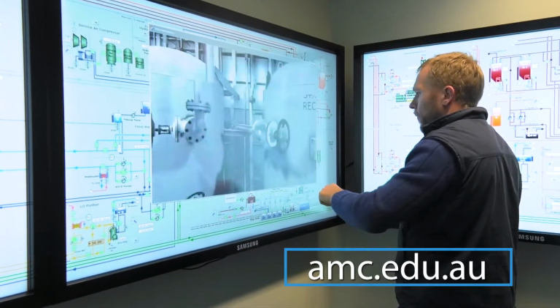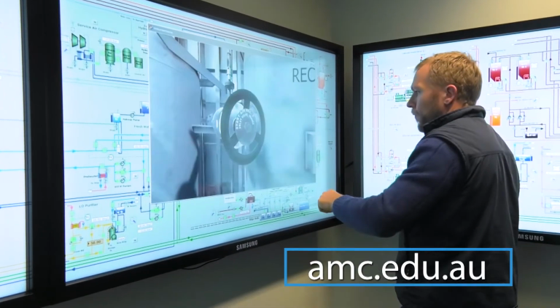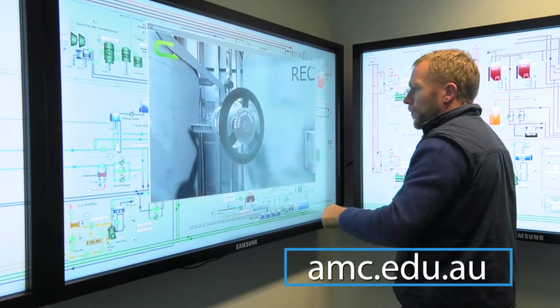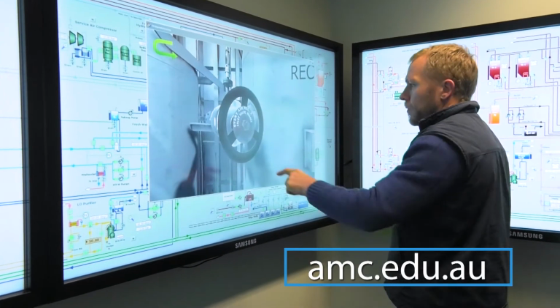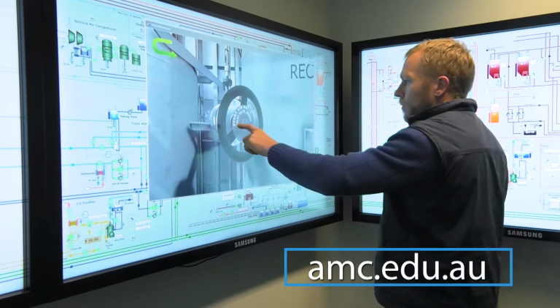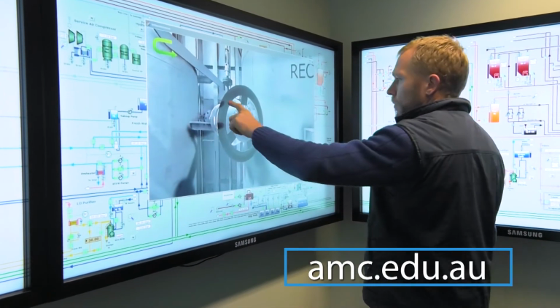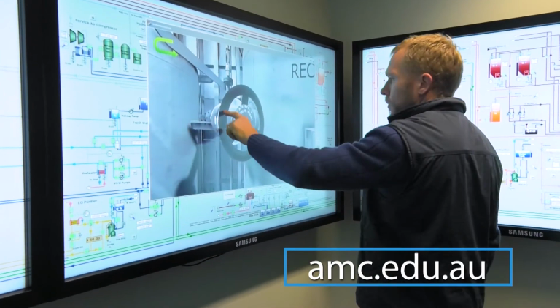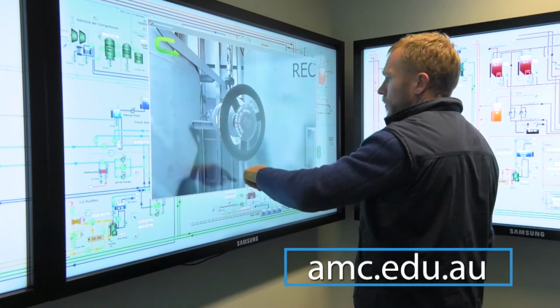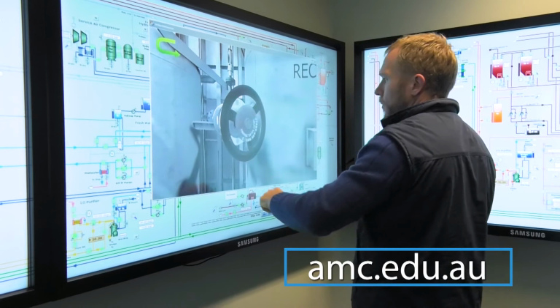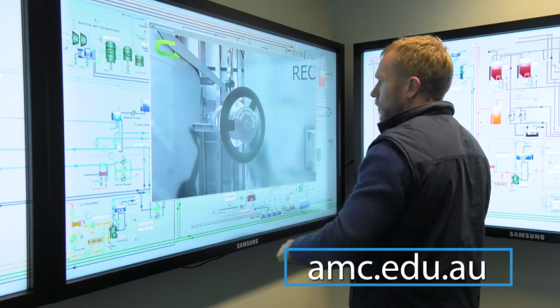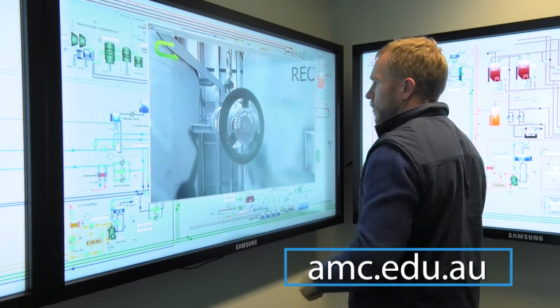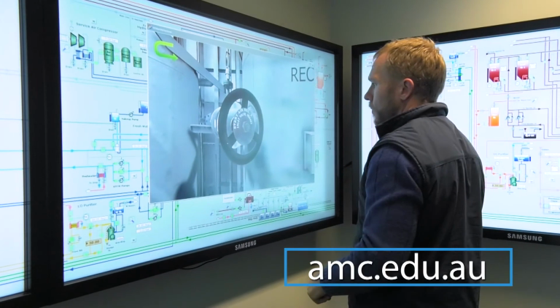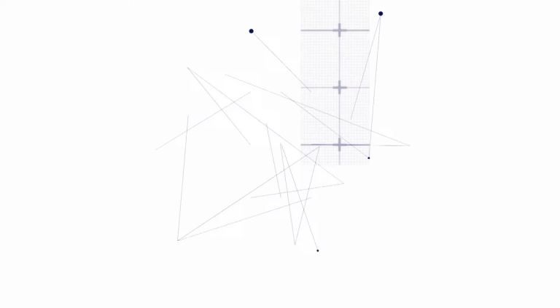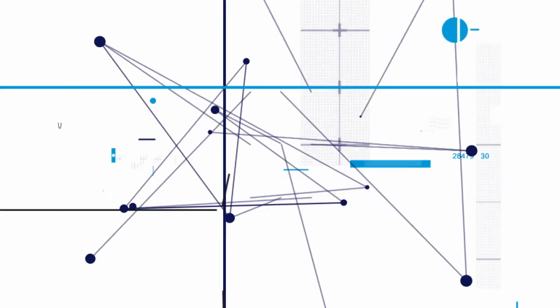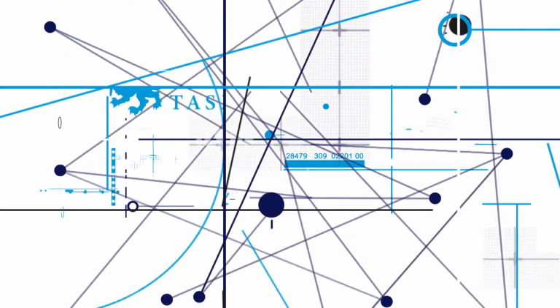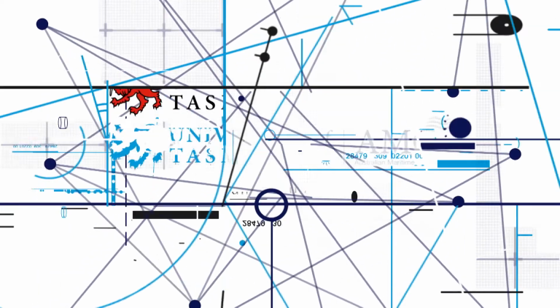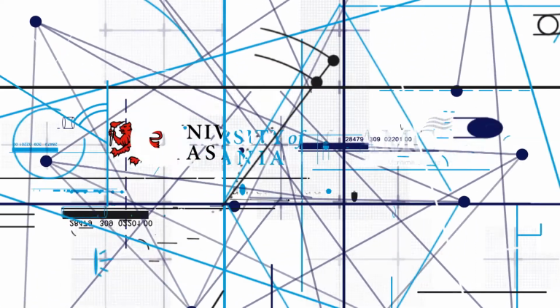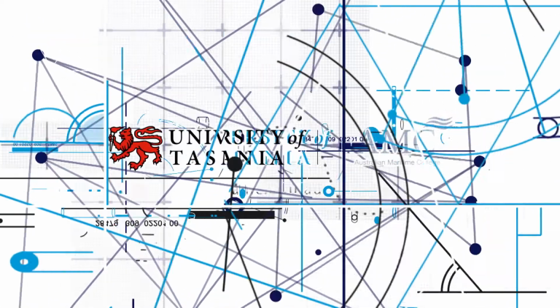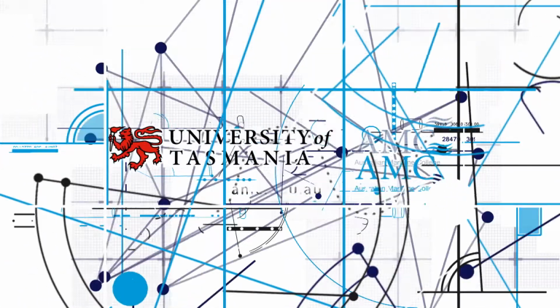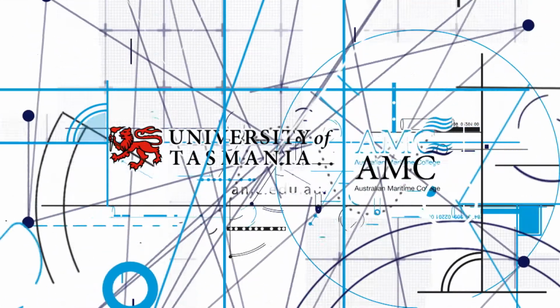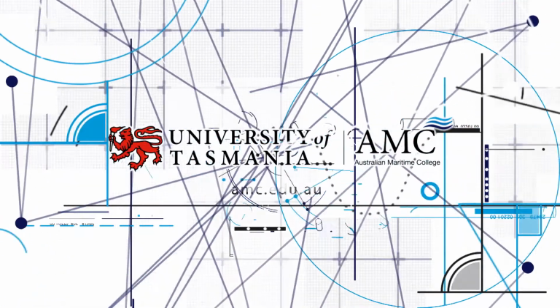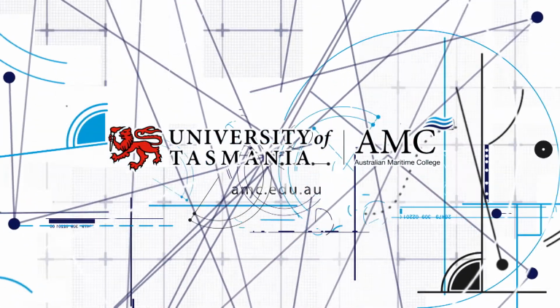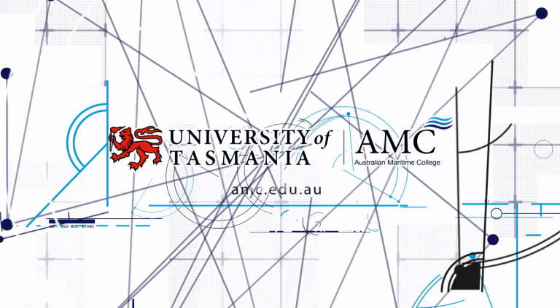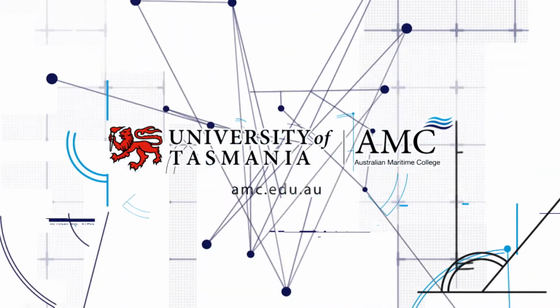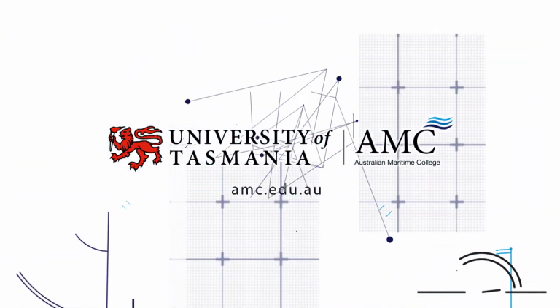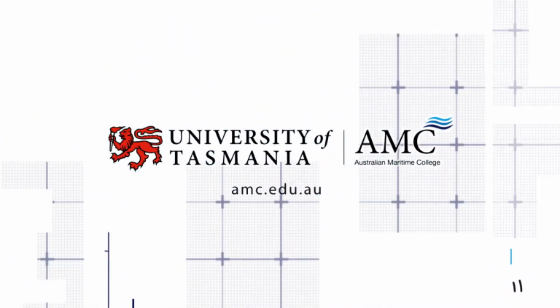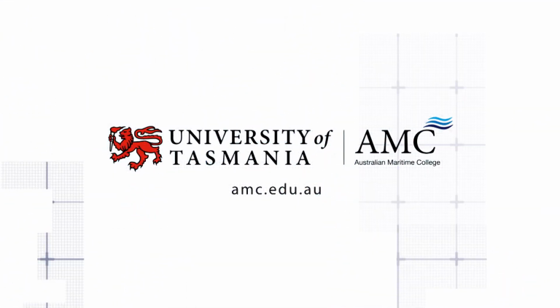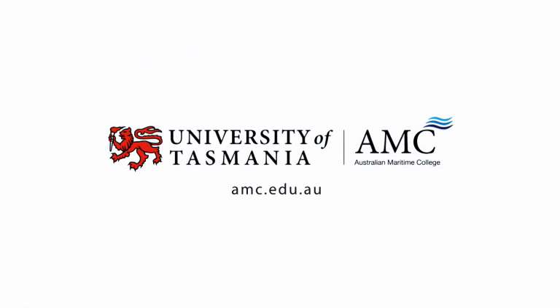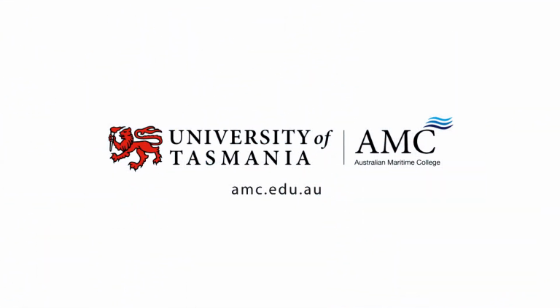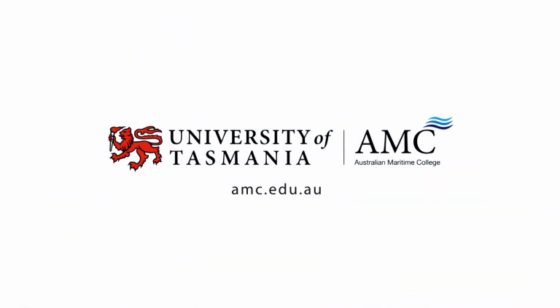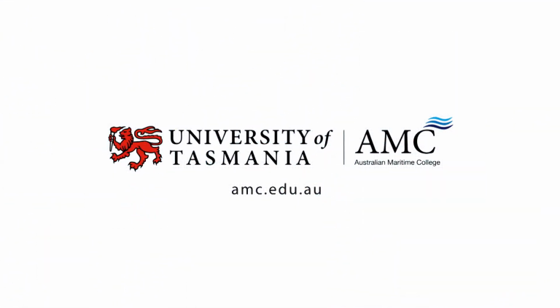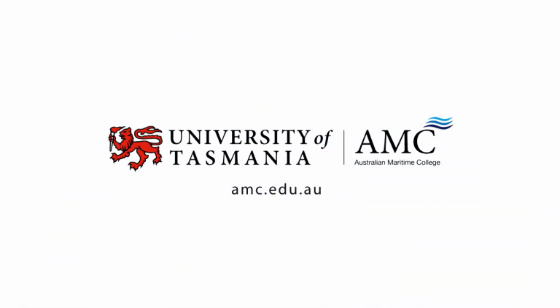So if a career running the engine room of a super tanker sounds good to you, check out all the AMC has to offer at amc.edu.au.